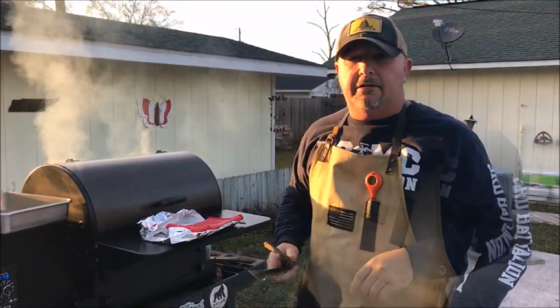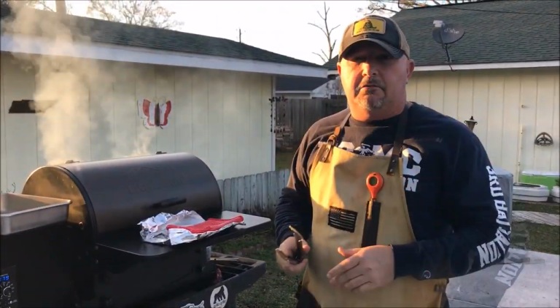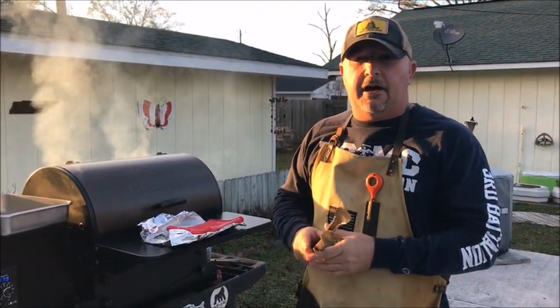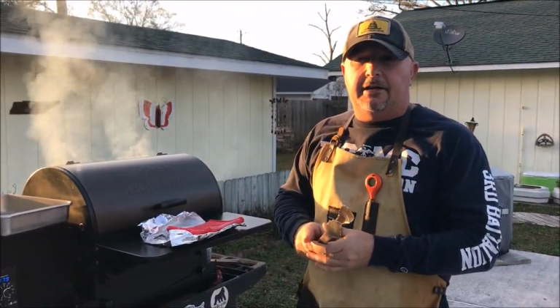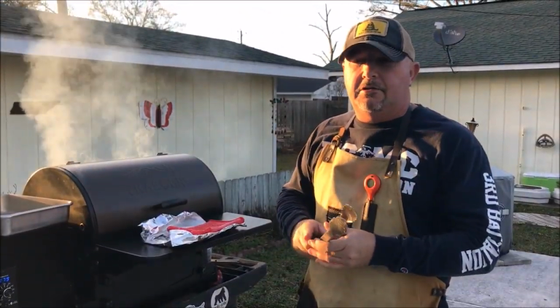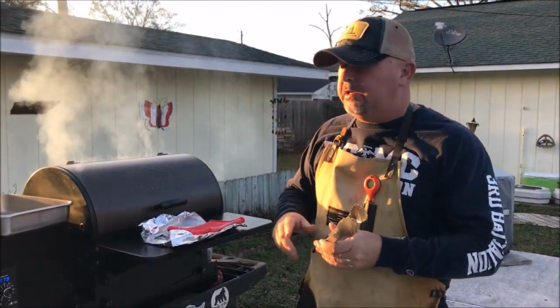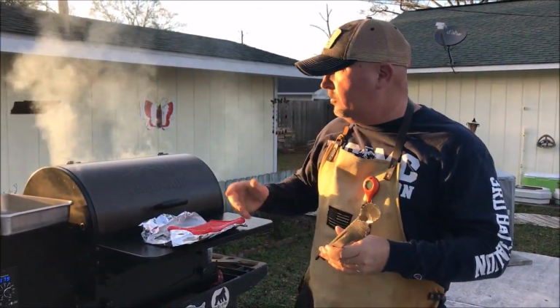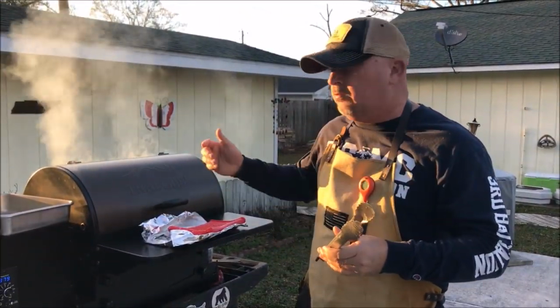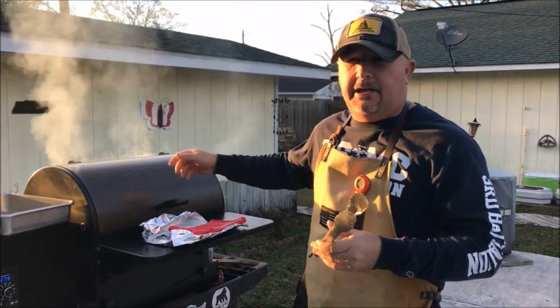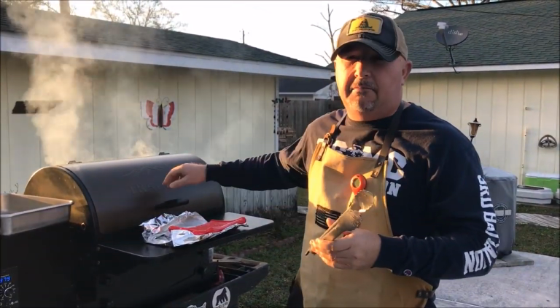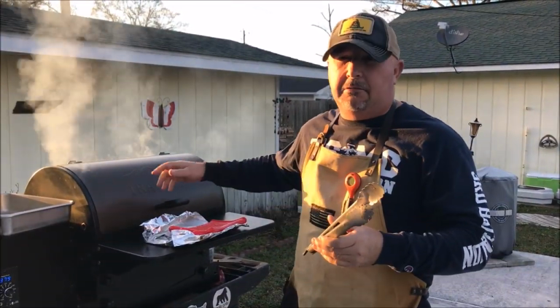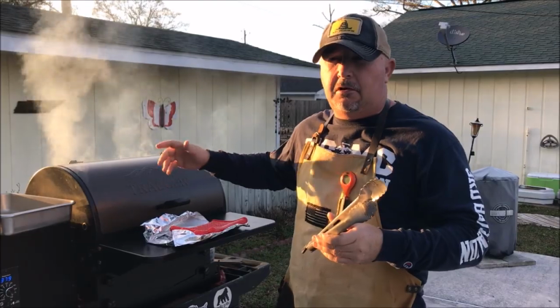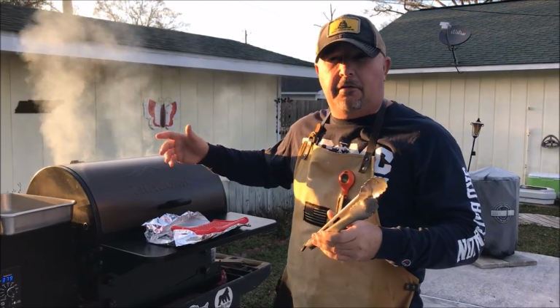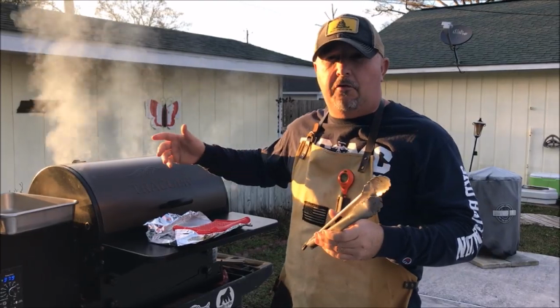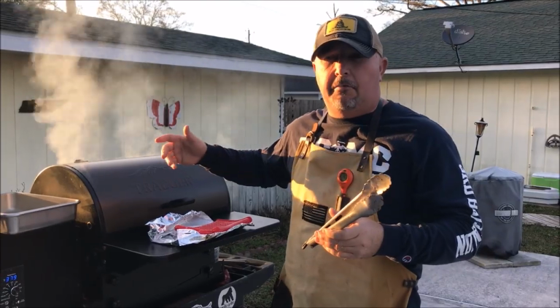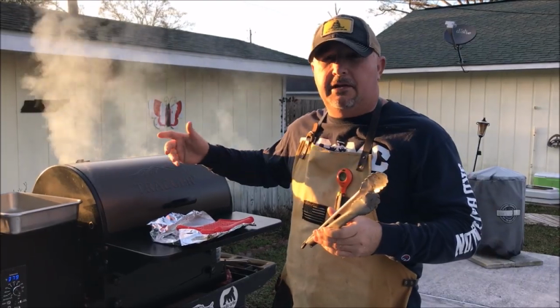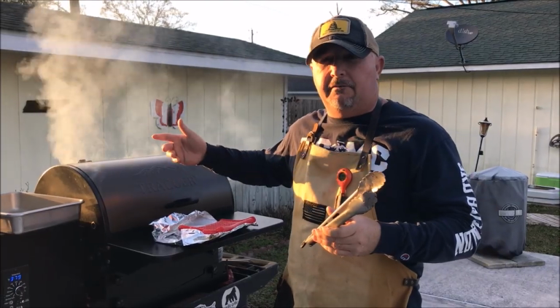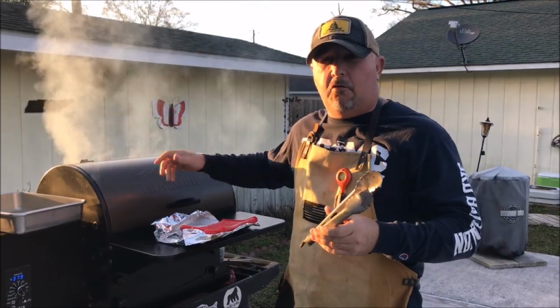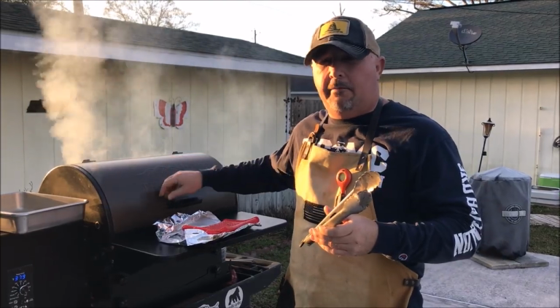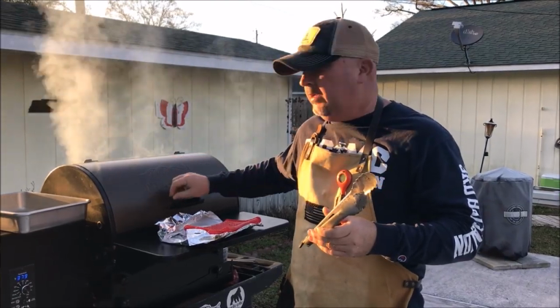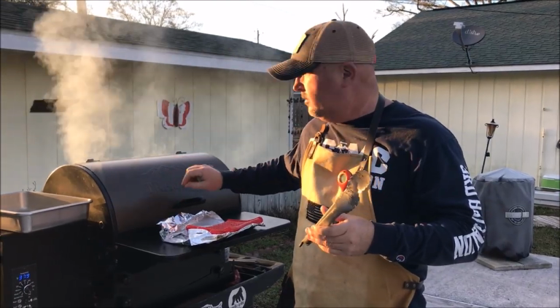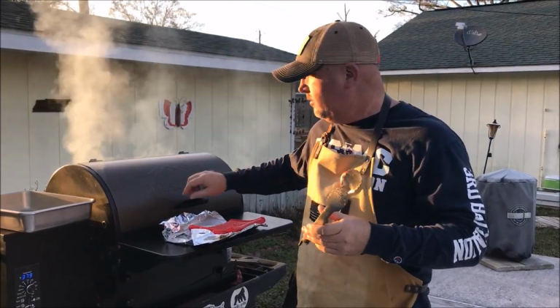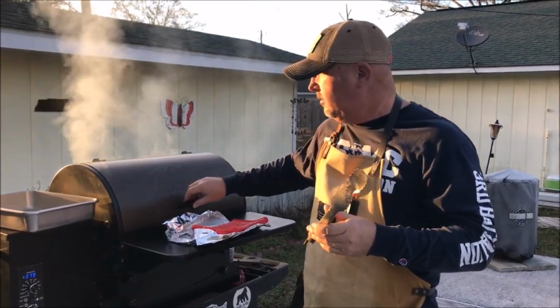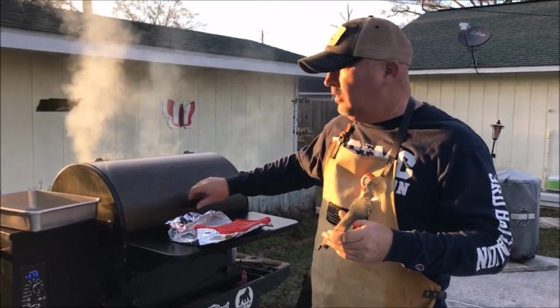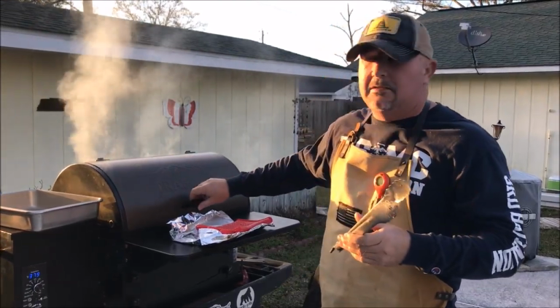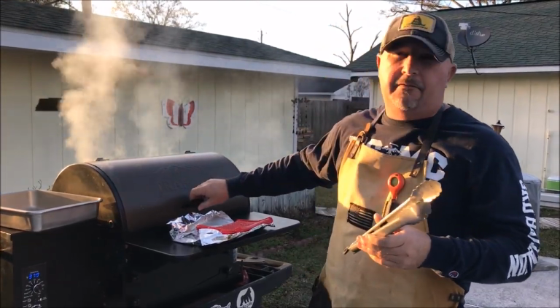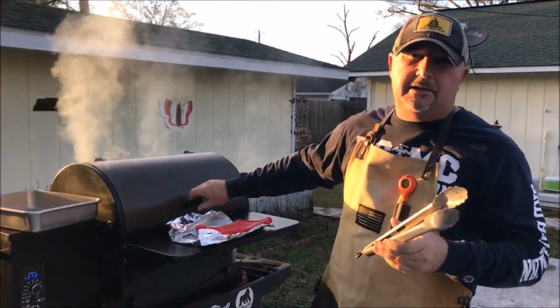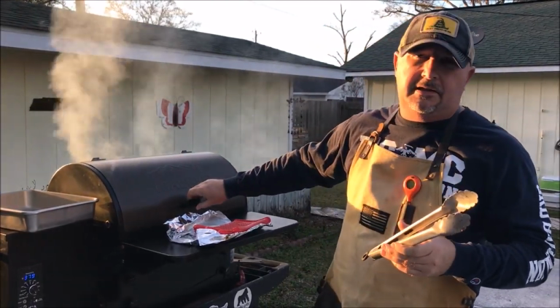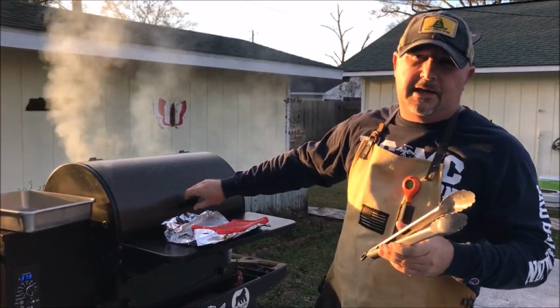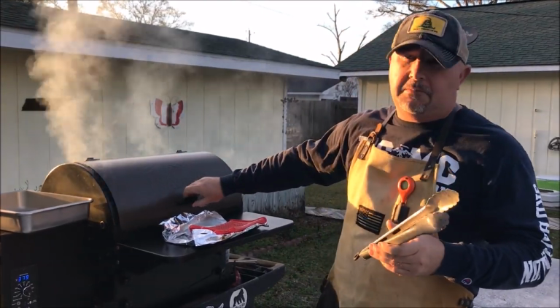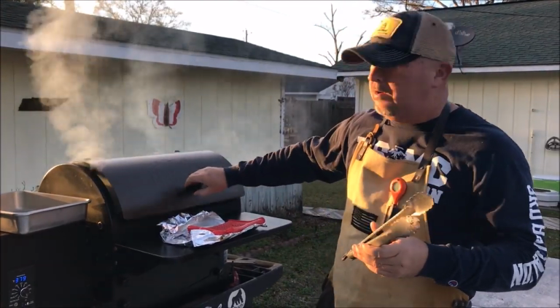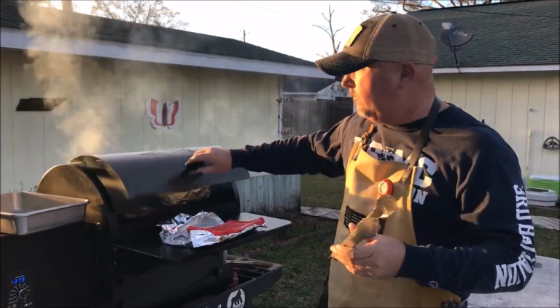We've reached the right internal temp. It was only four minutes and four minutes, so I'm fixing to take them off.